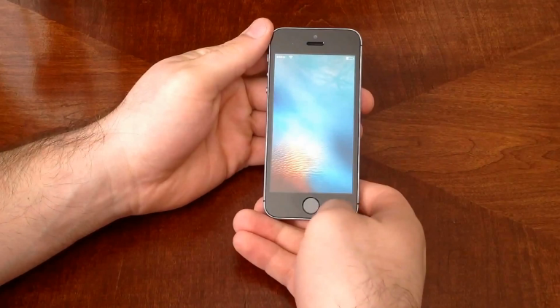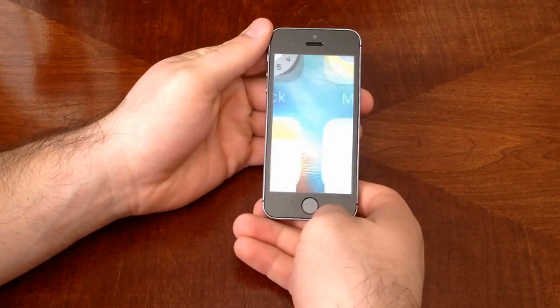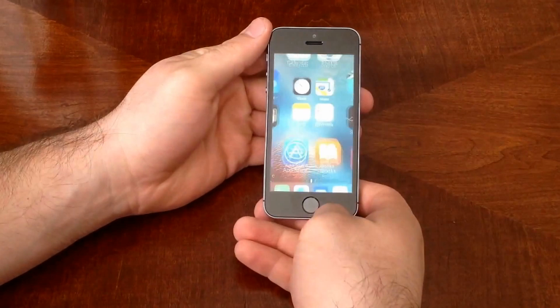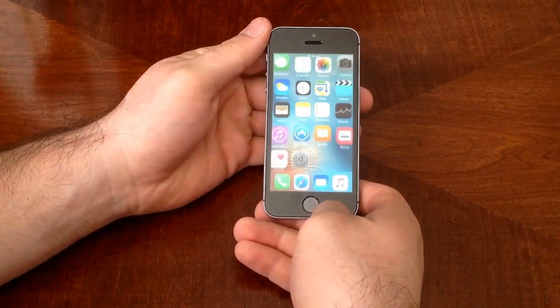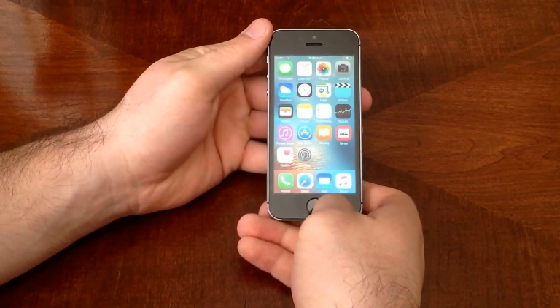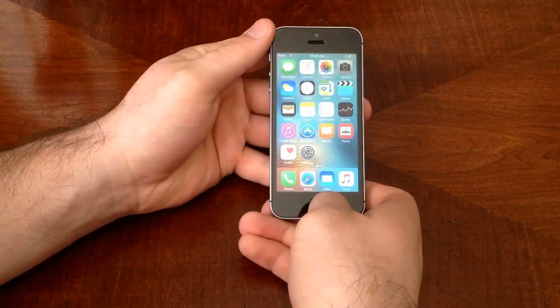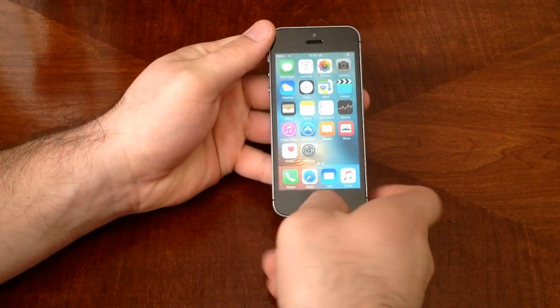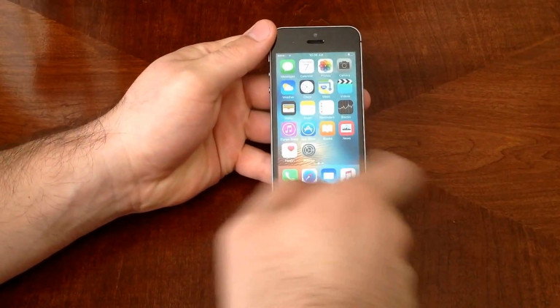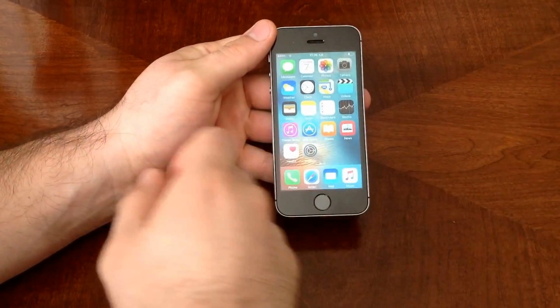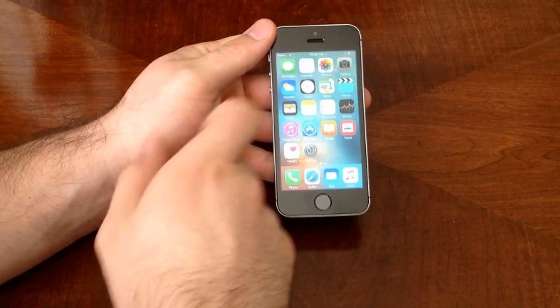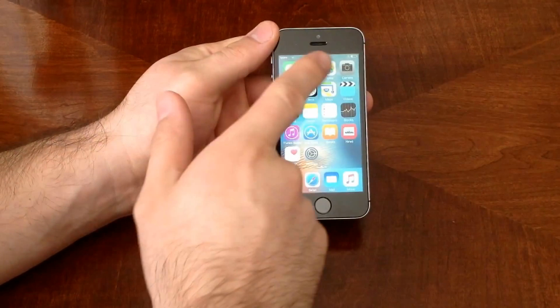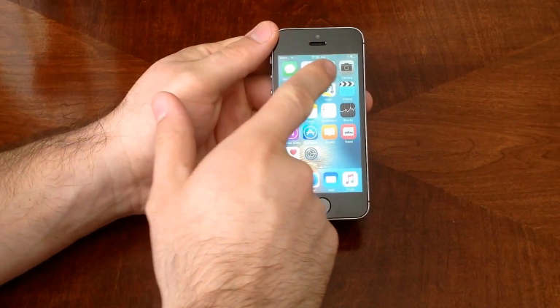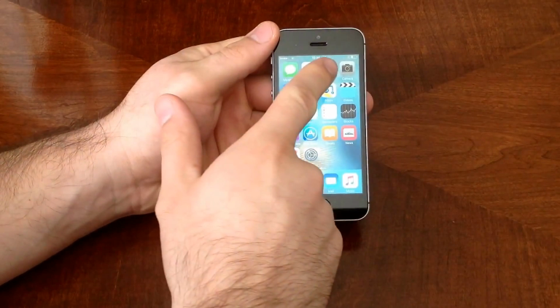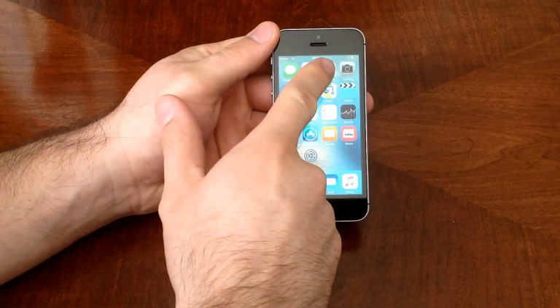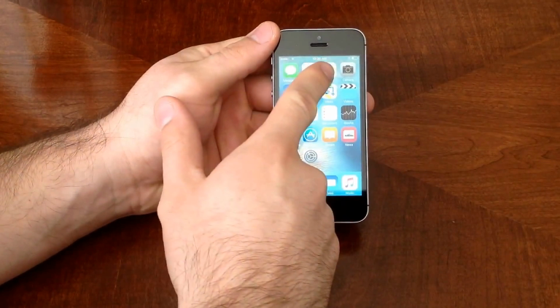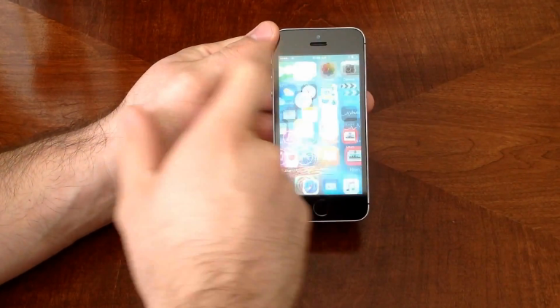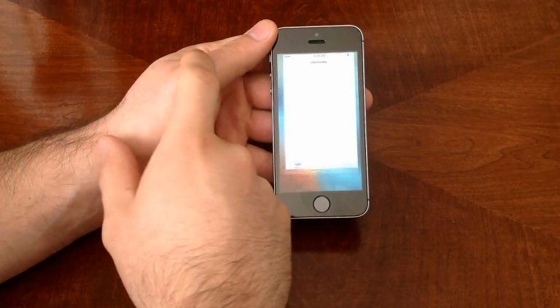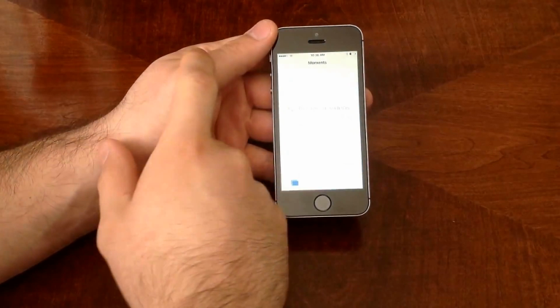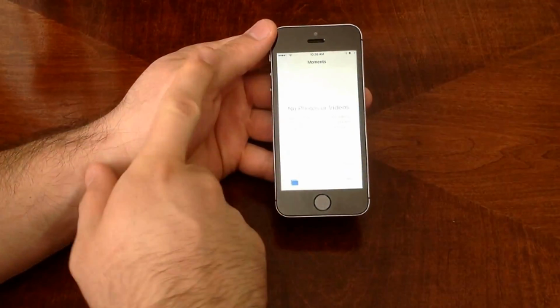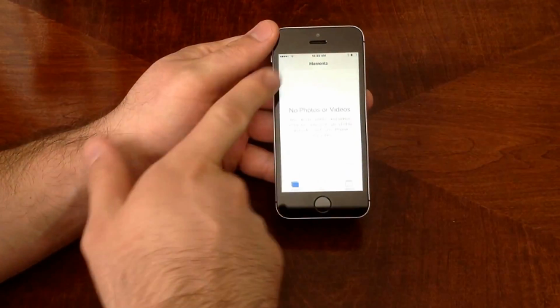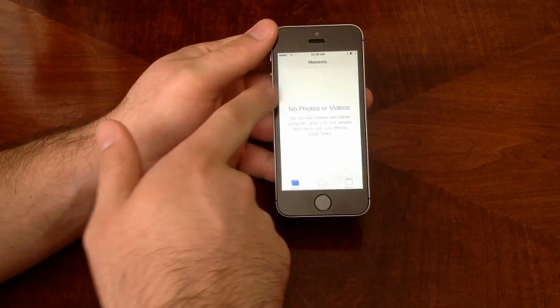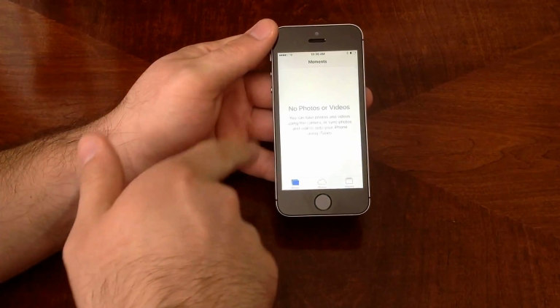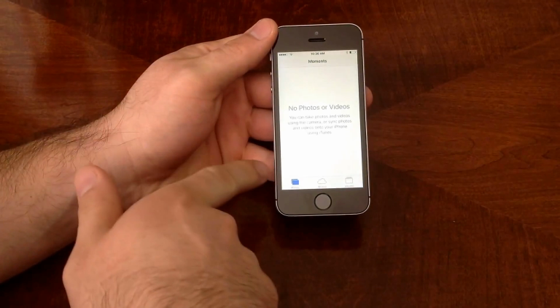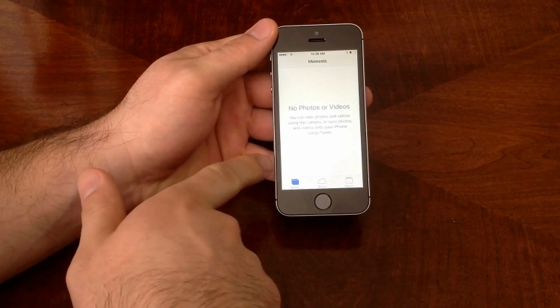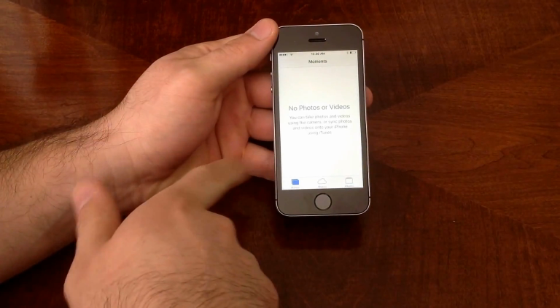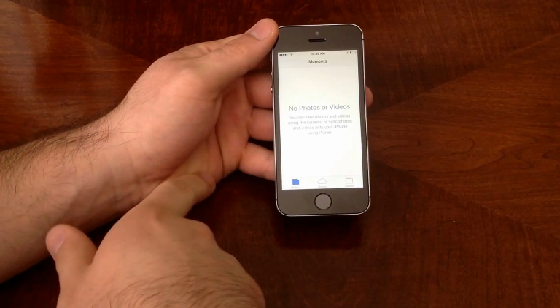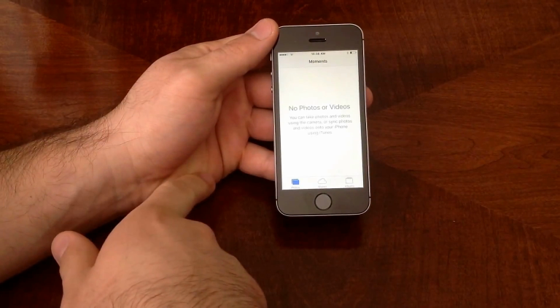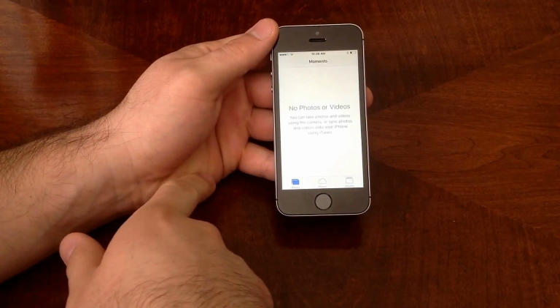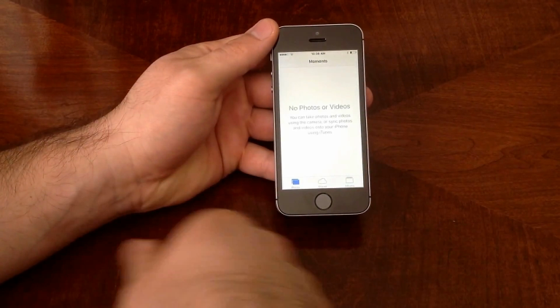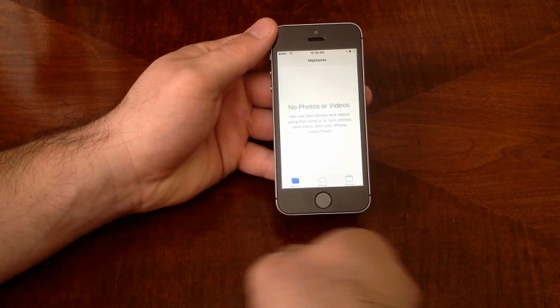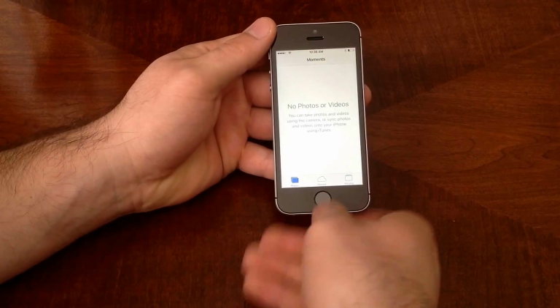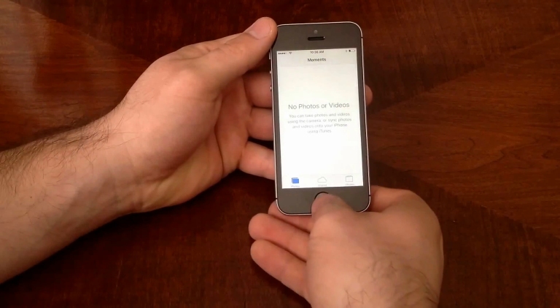But first off, I'm just going to go into my photos and show you guys that they are empty. There is nothing here.